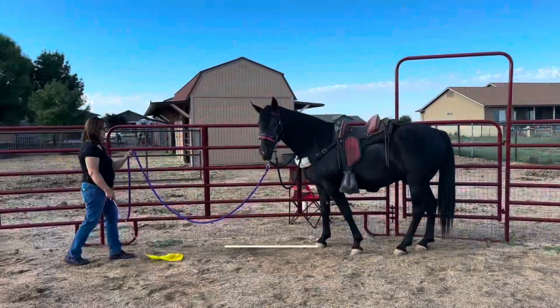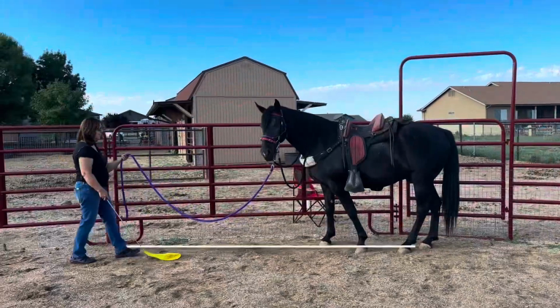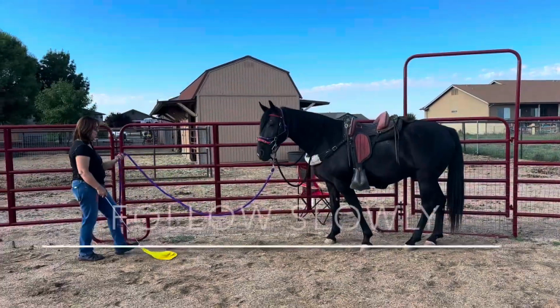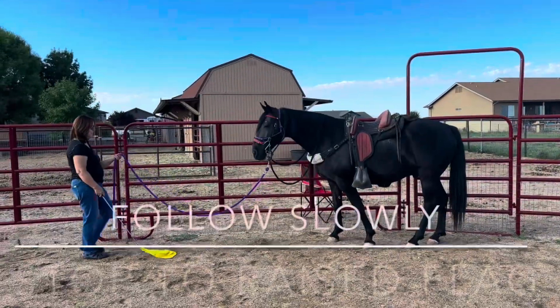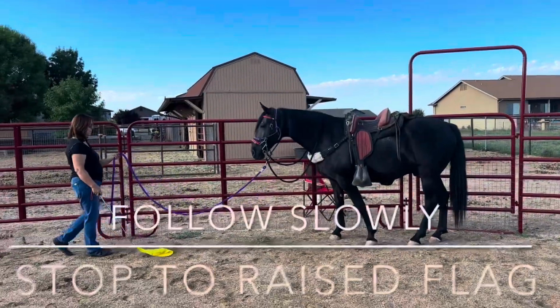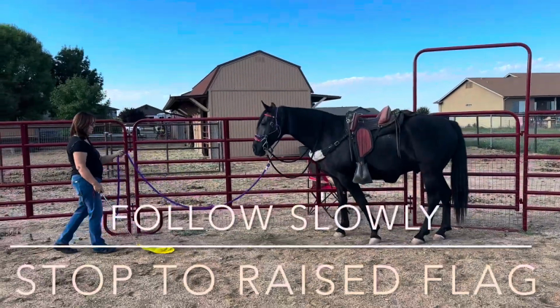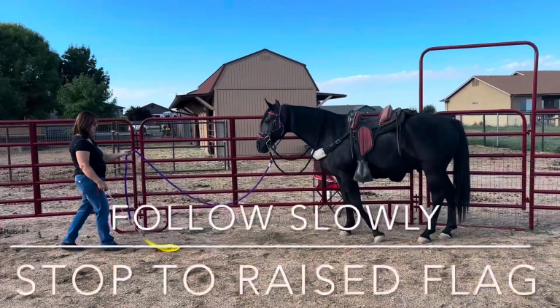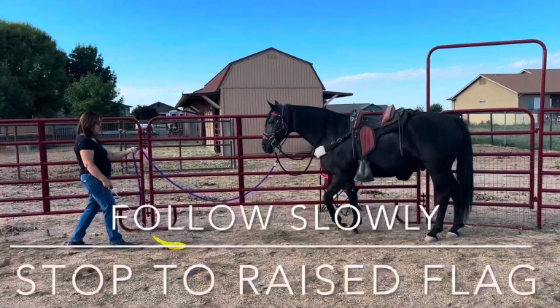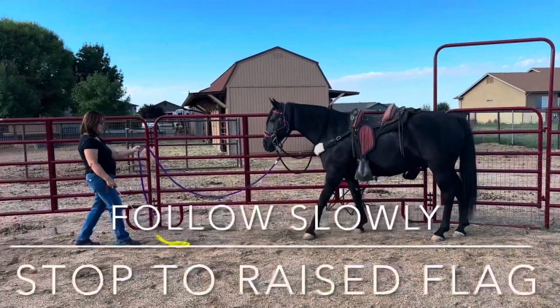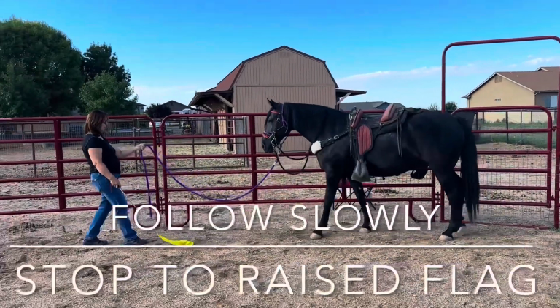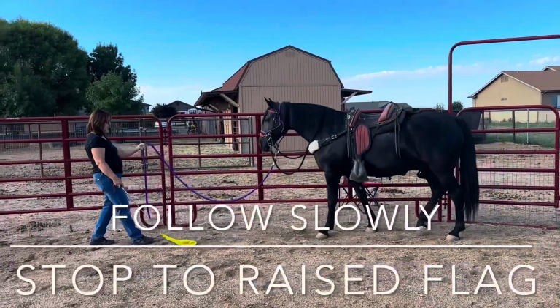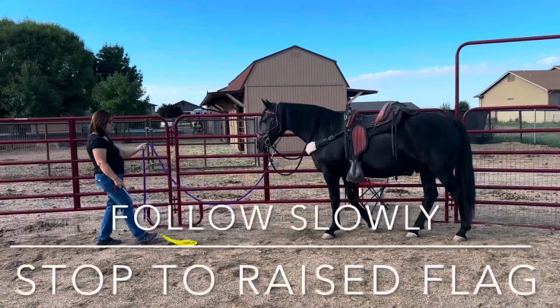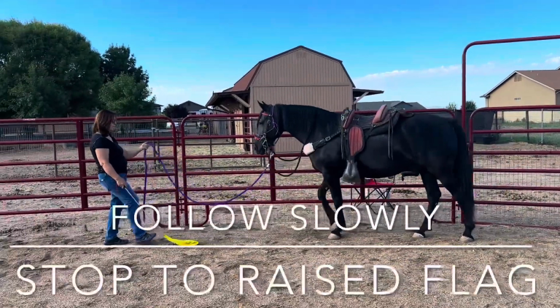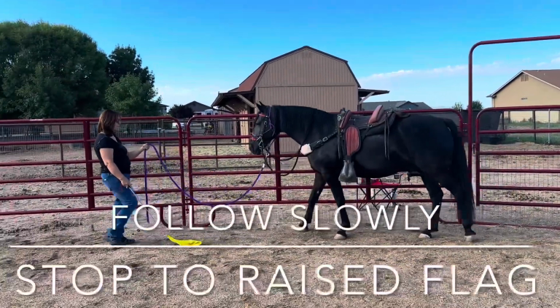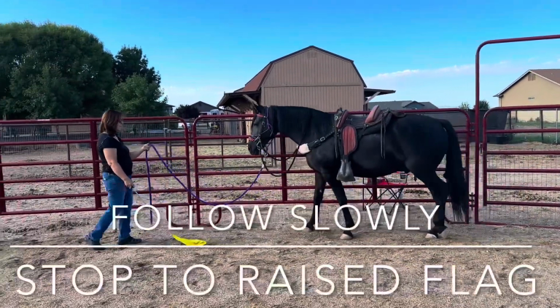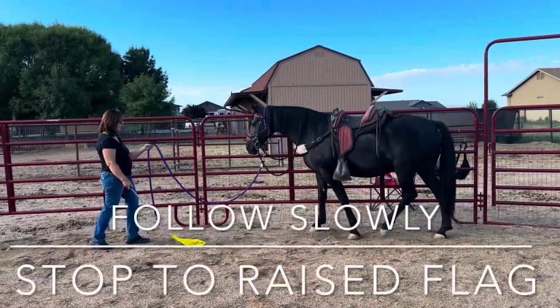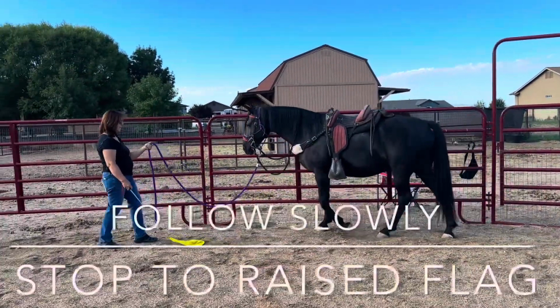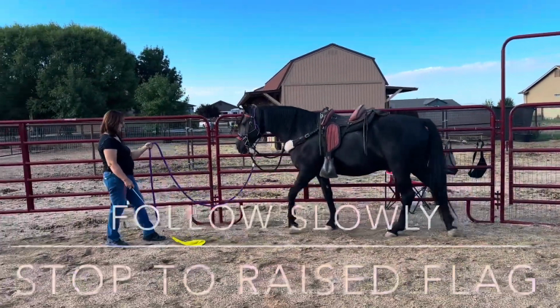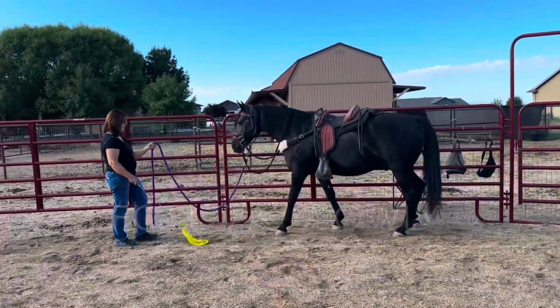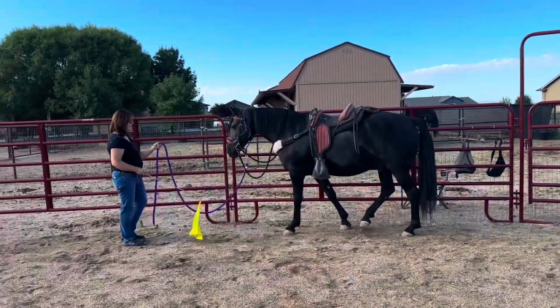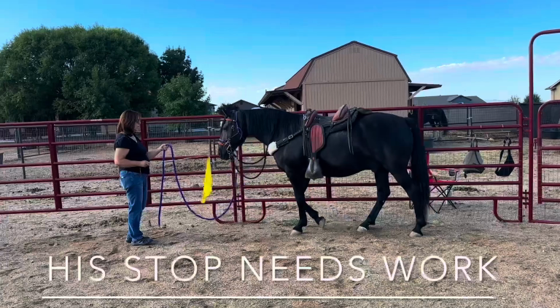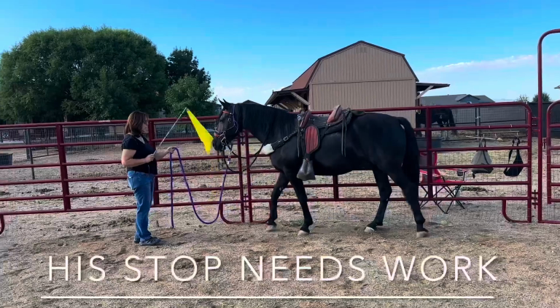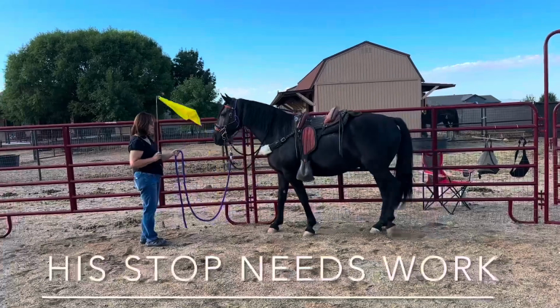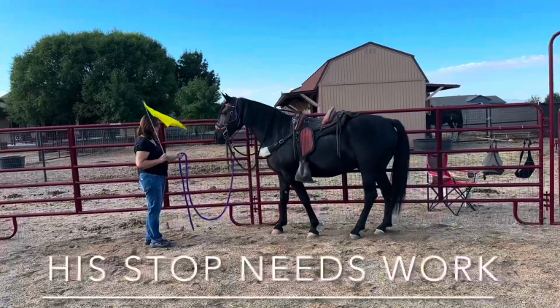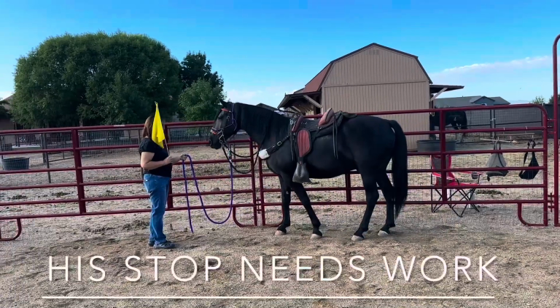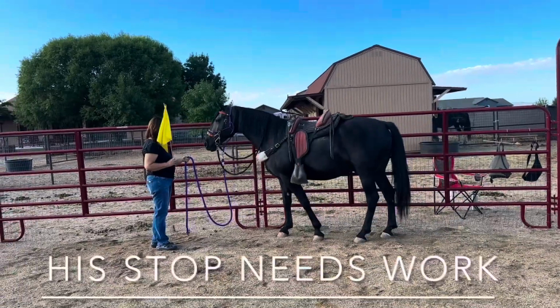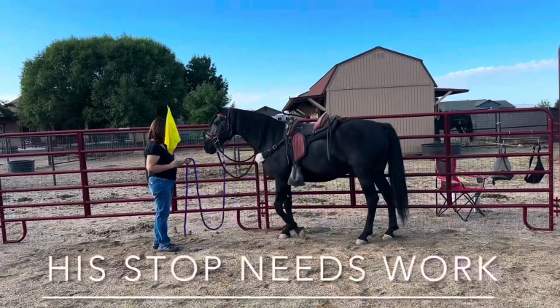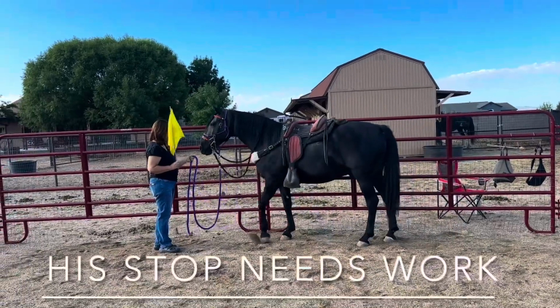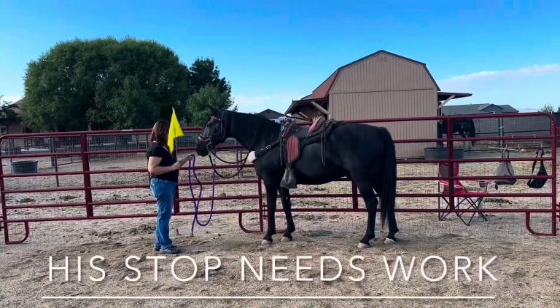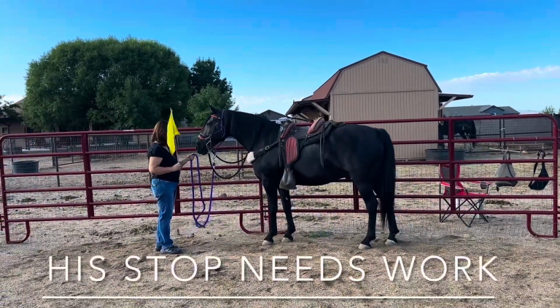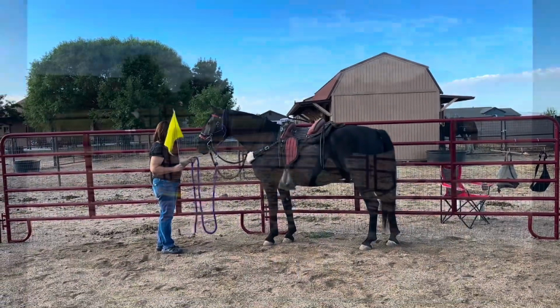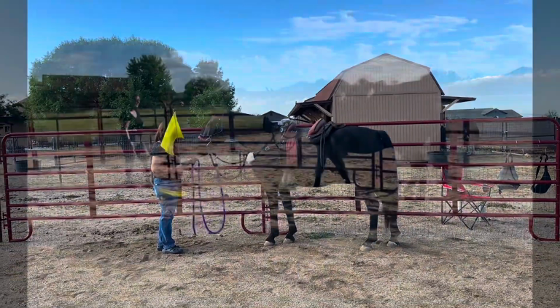Slow, slow, slow. Breathe nicely. Good. Perfect. Awesome. Perfect.